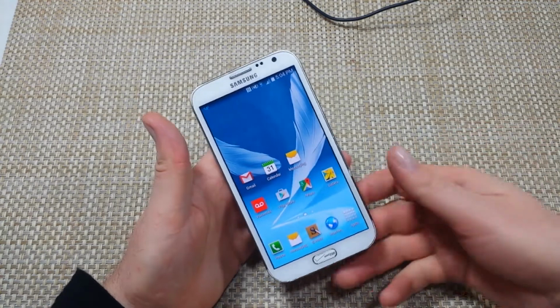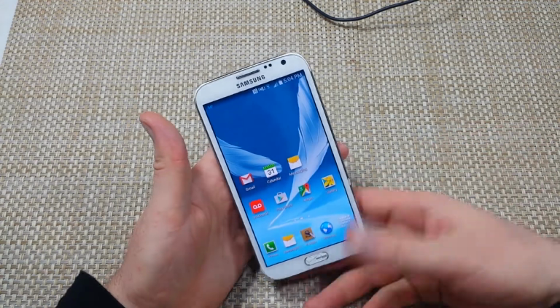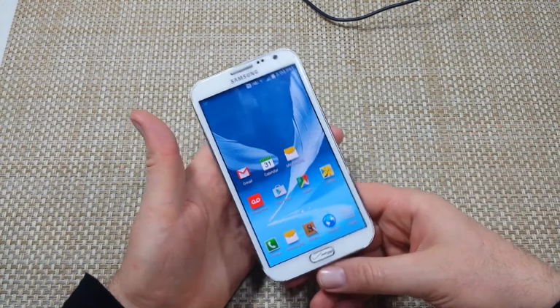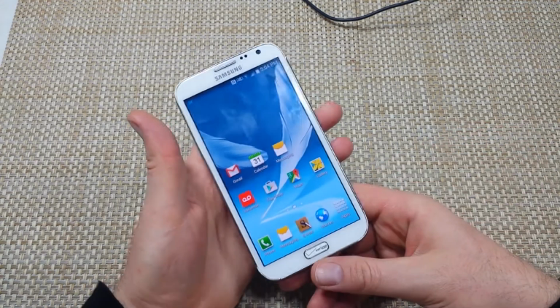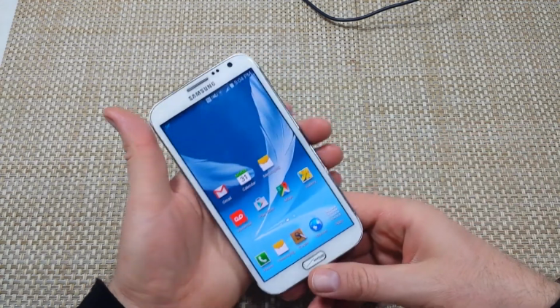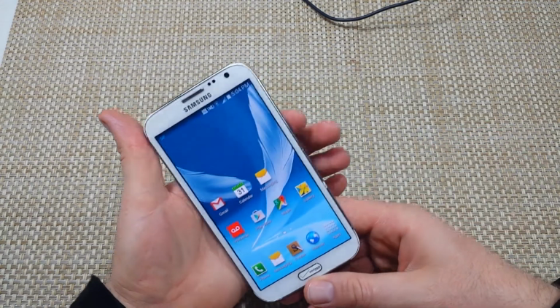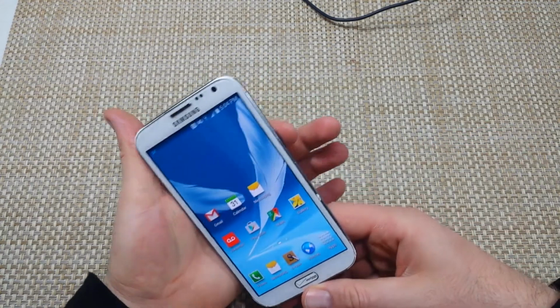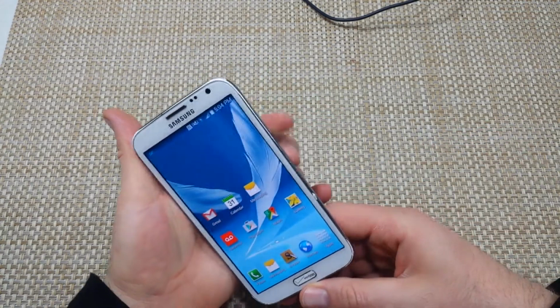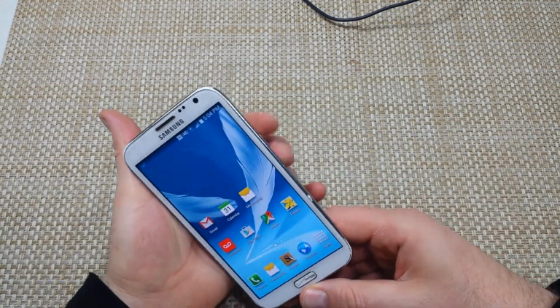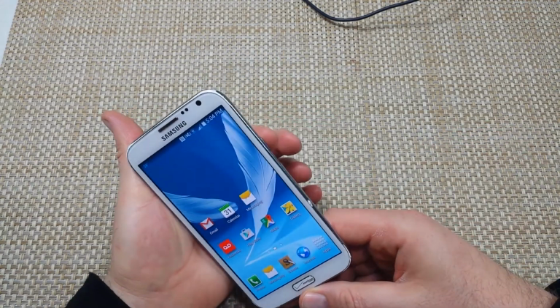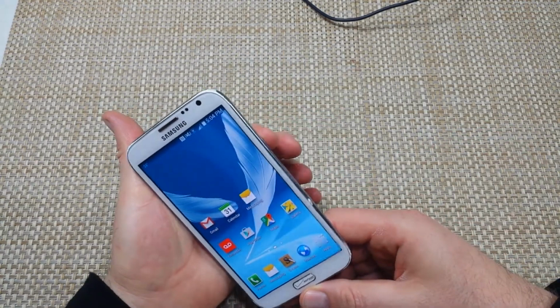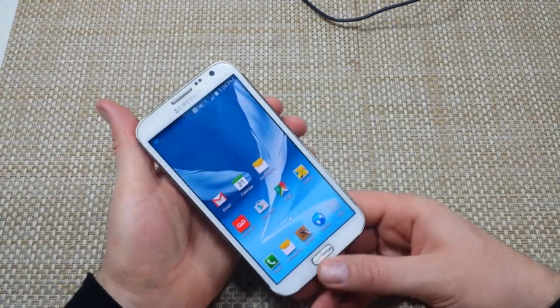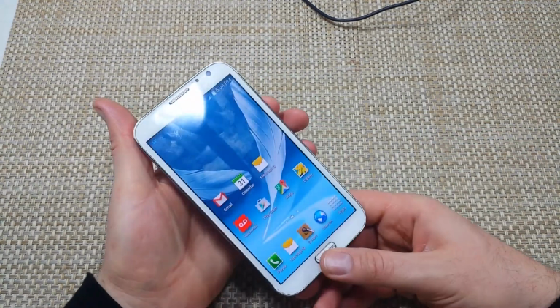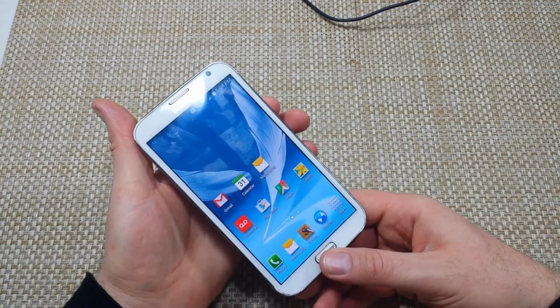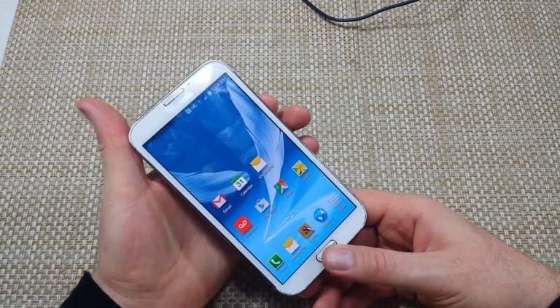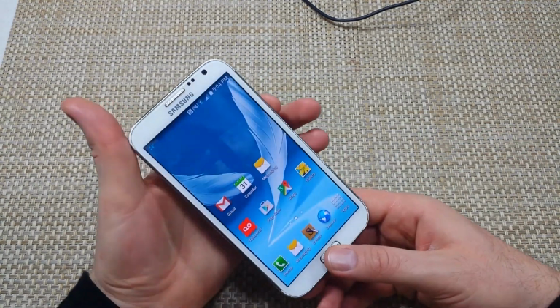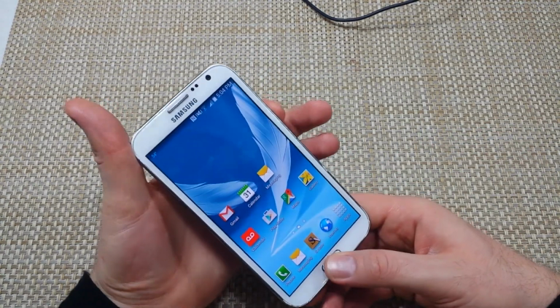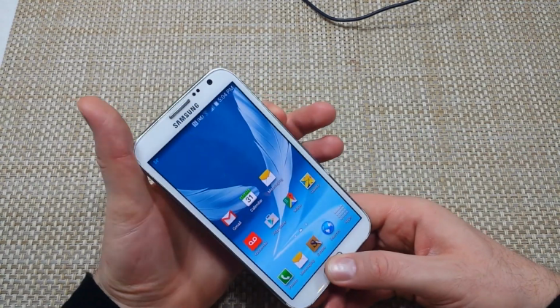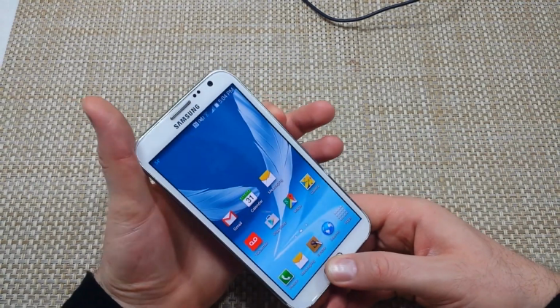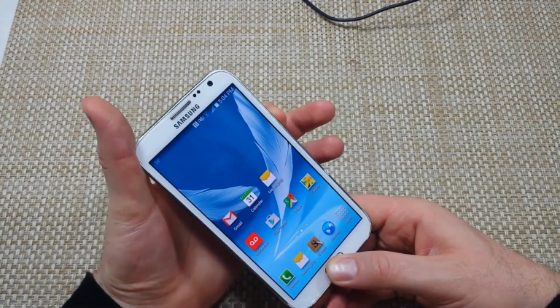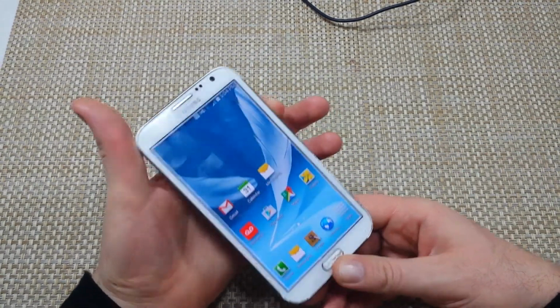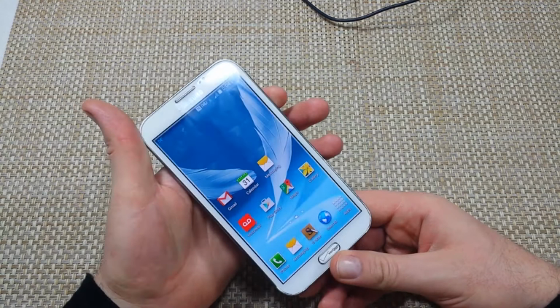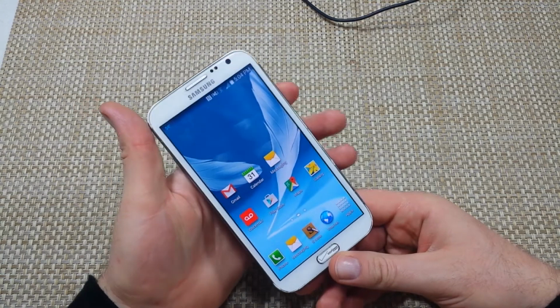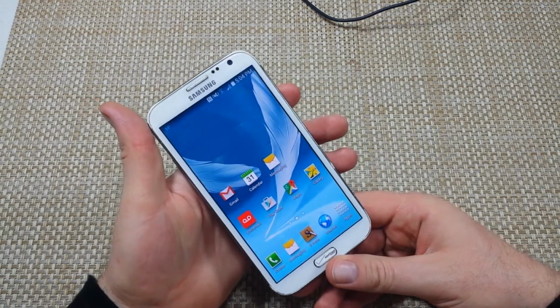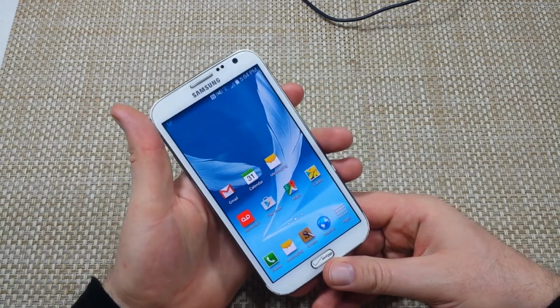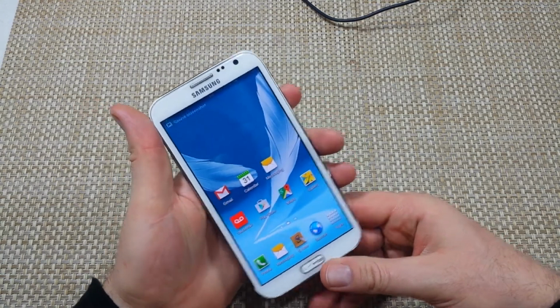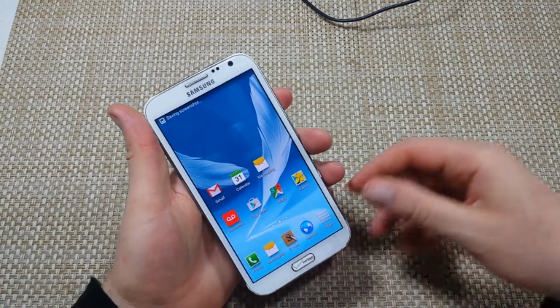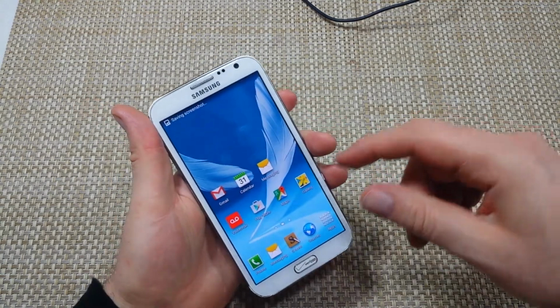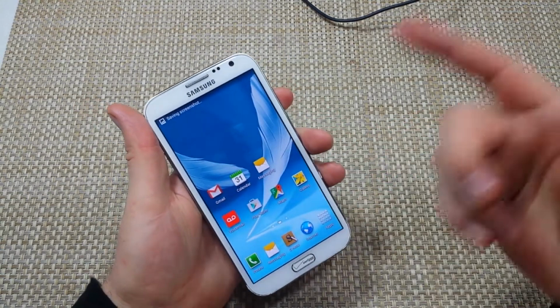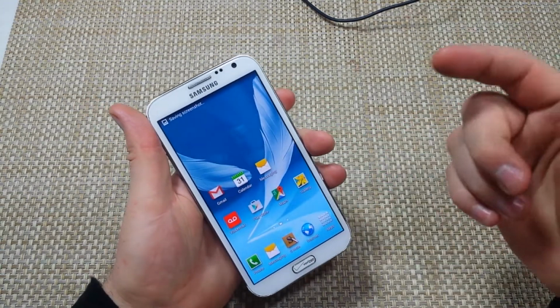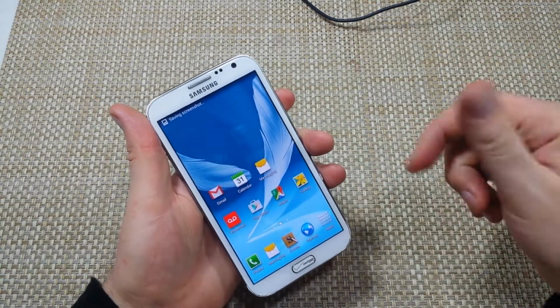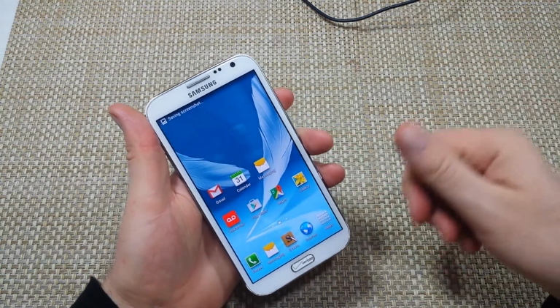All you do, you're going to press and hold the power key on the side and the home button together for about 2-3 seconds, and that just took a screenshot.